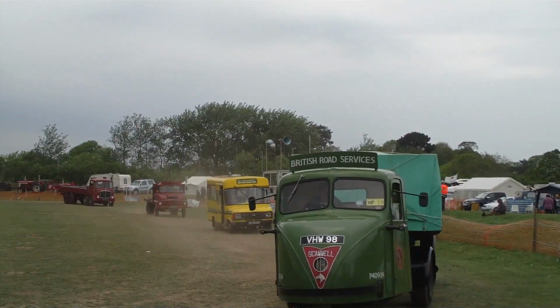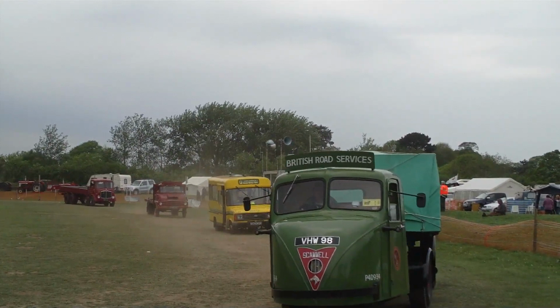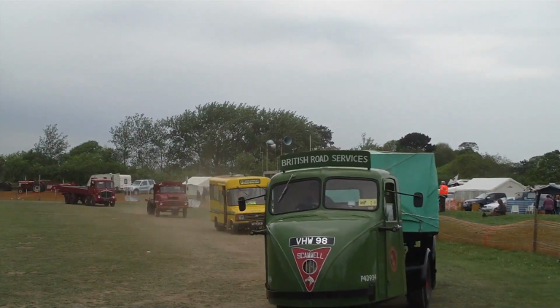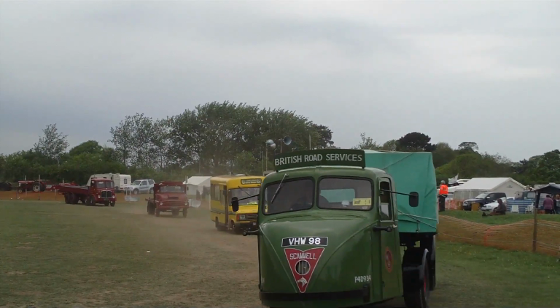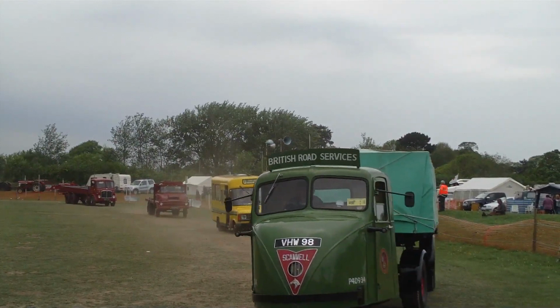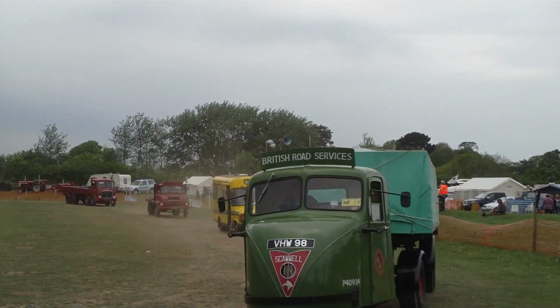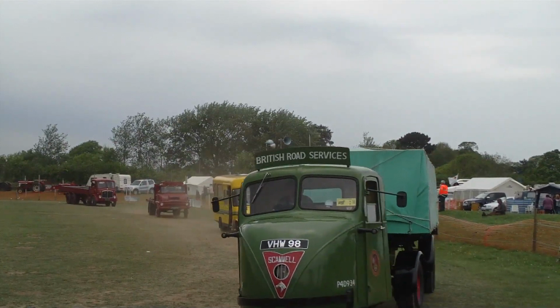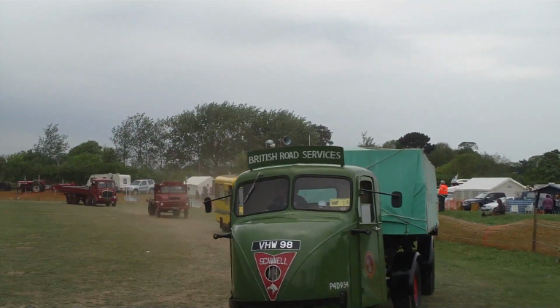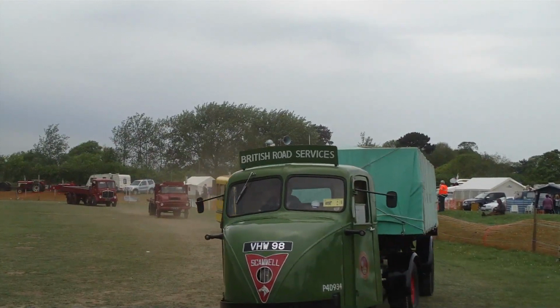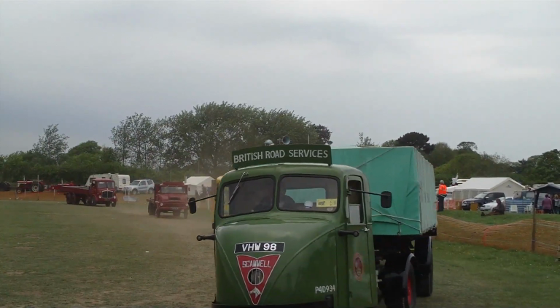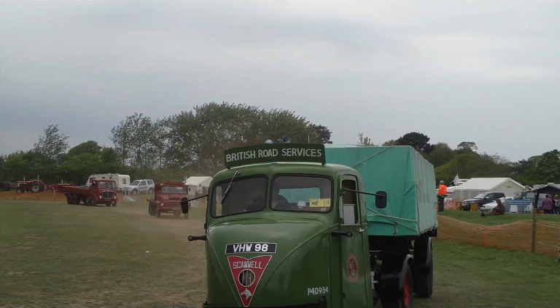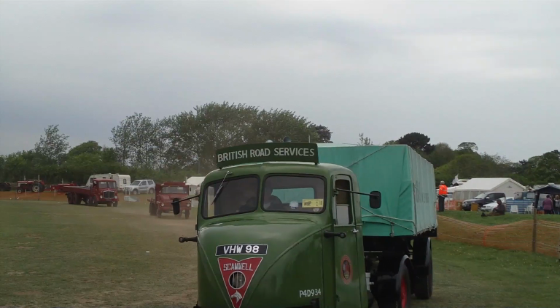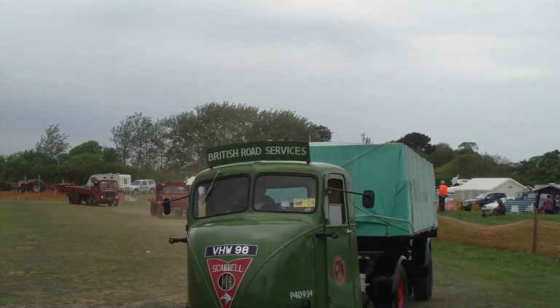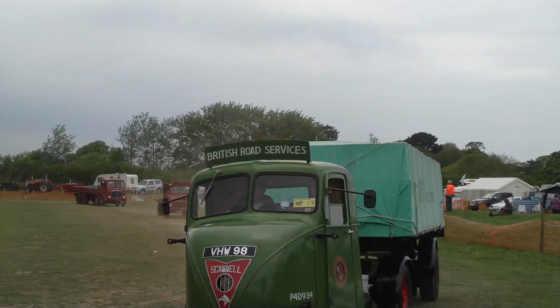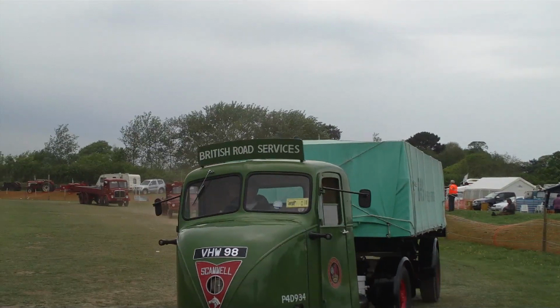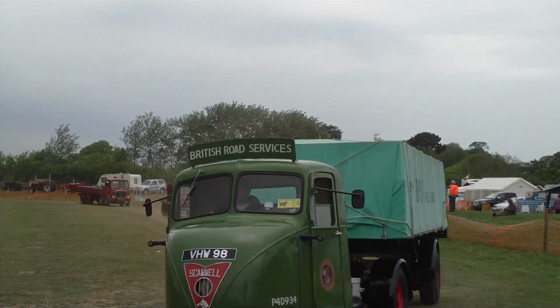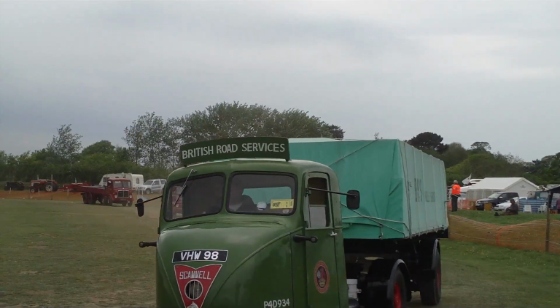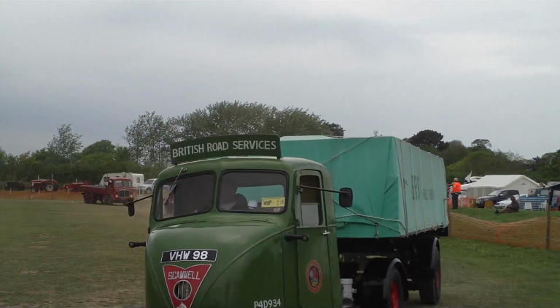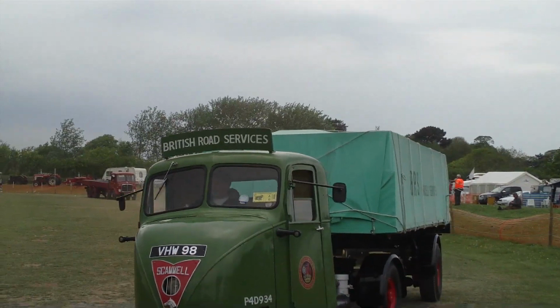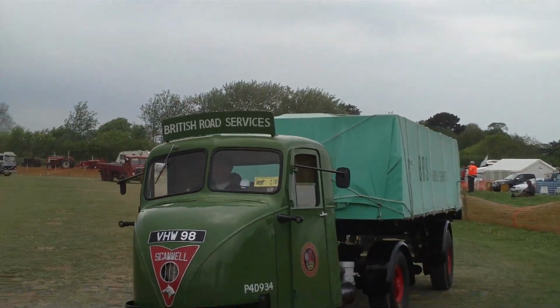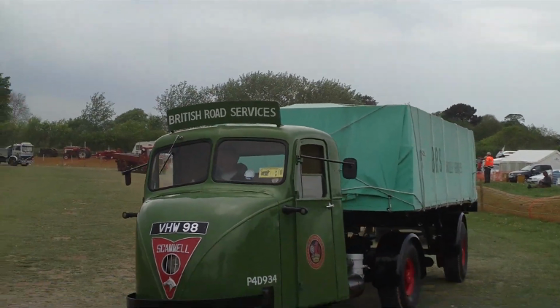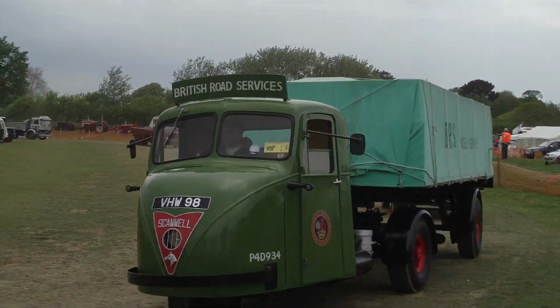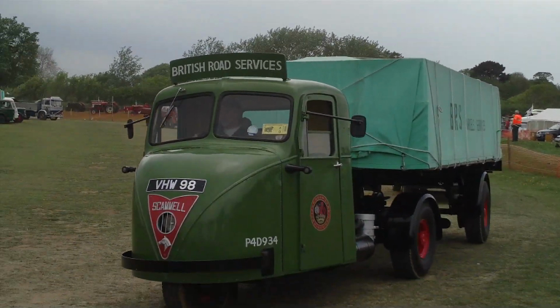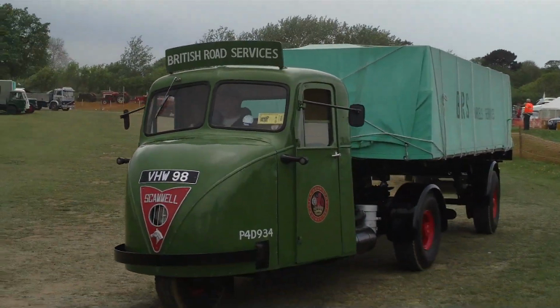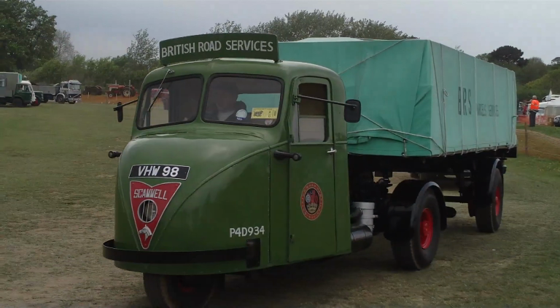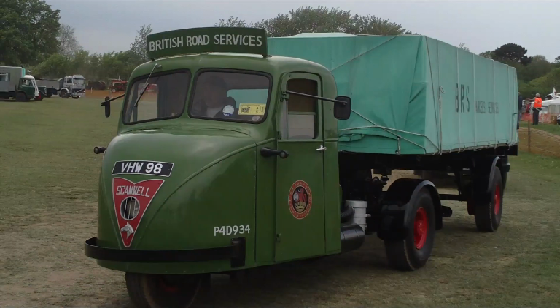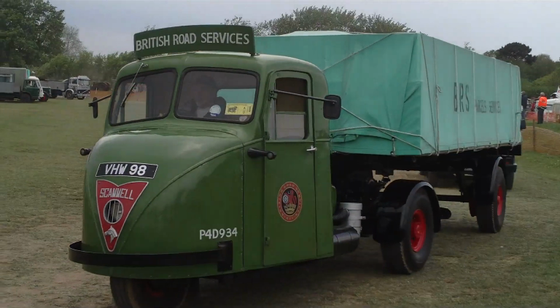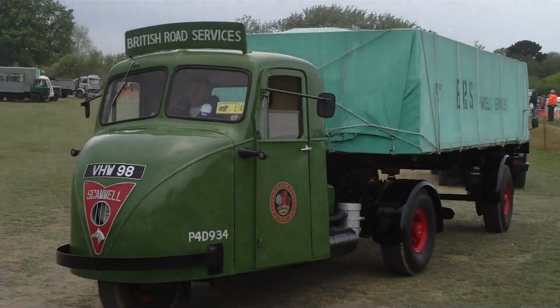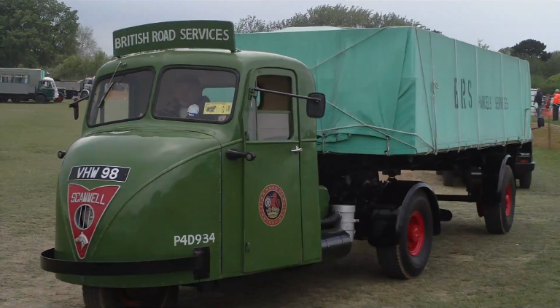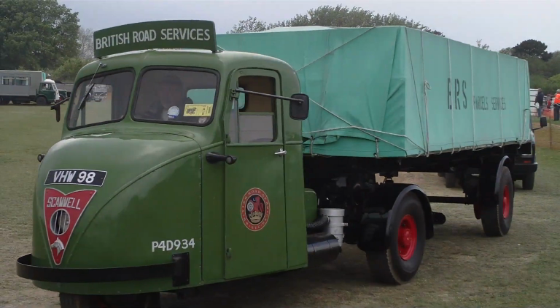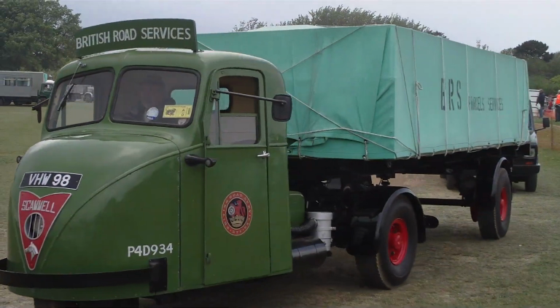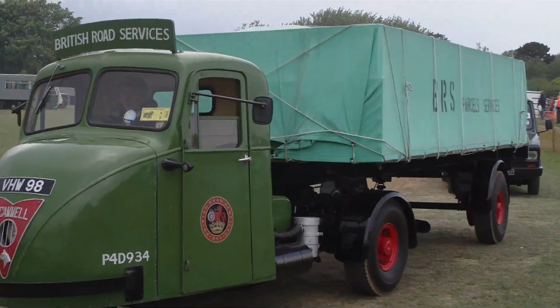Part of a generating set on the back there. Hasn't got the actual generator, but it's got the engine.